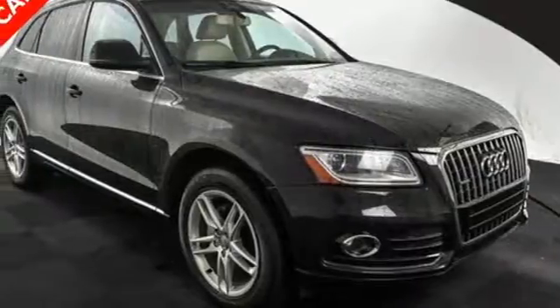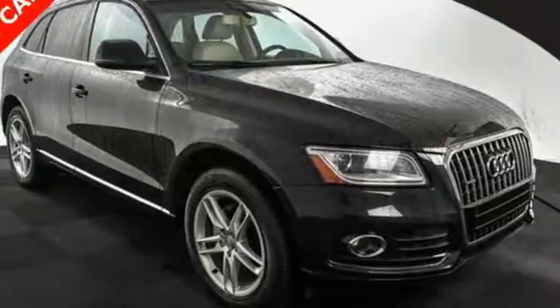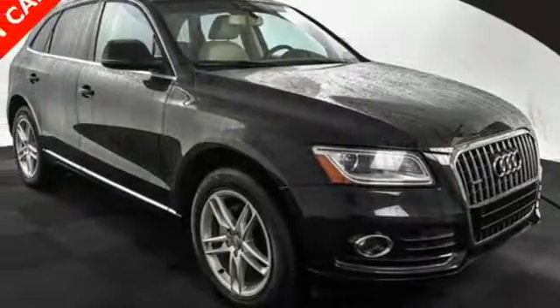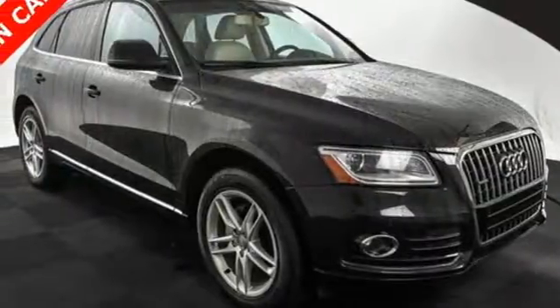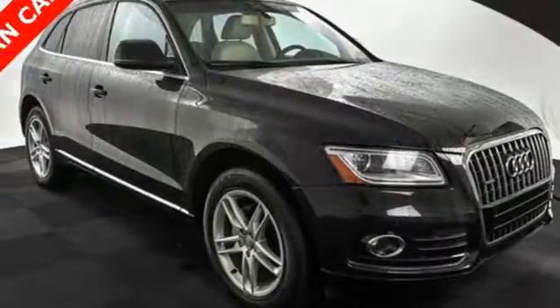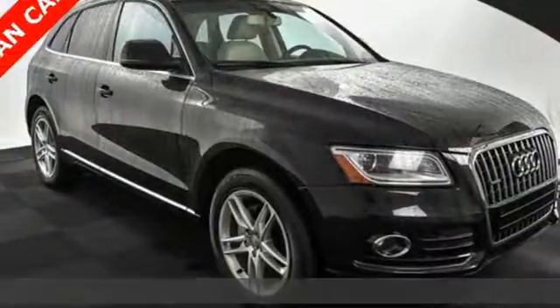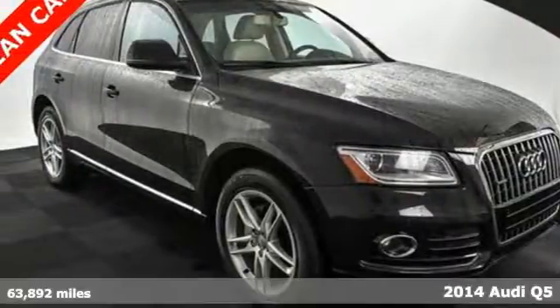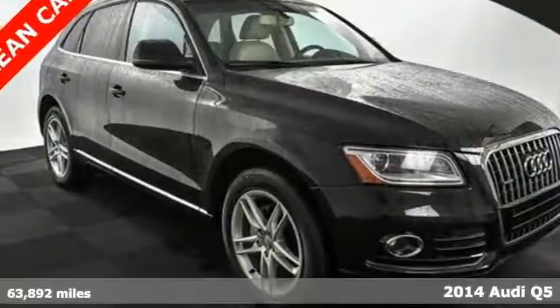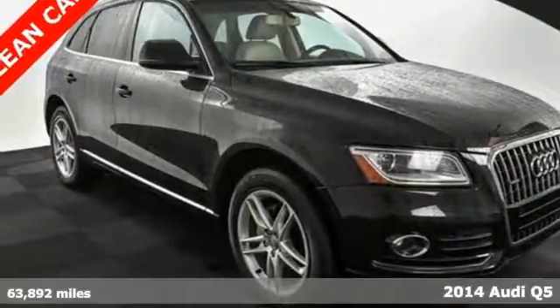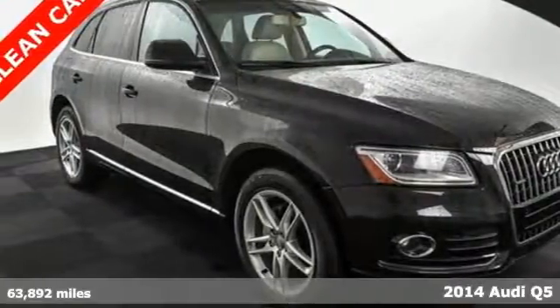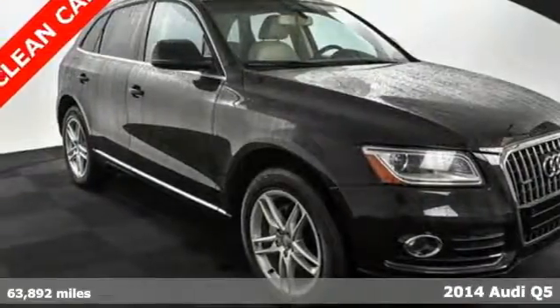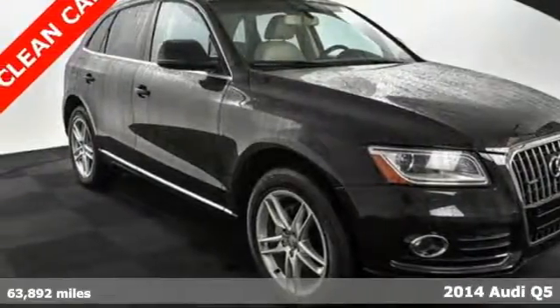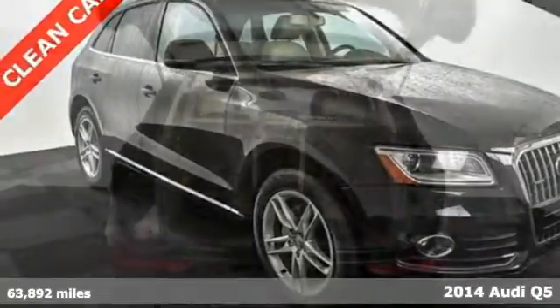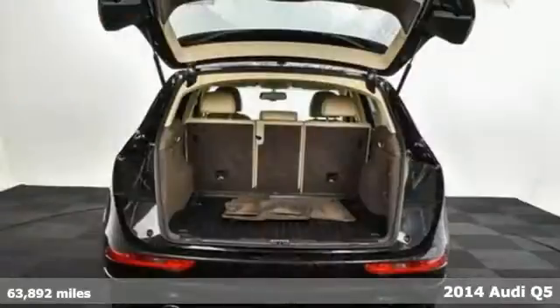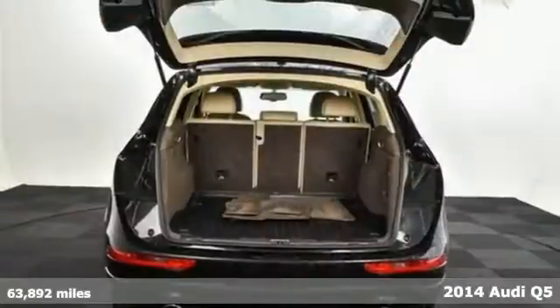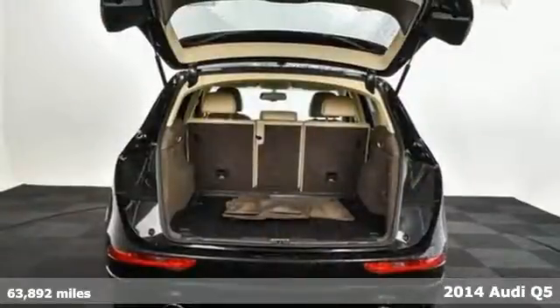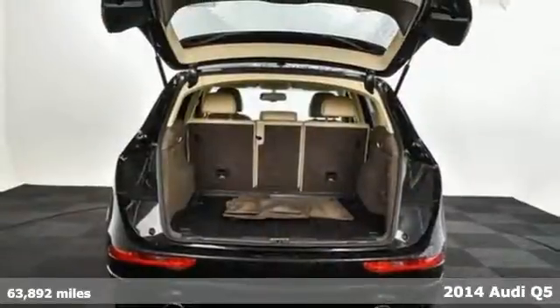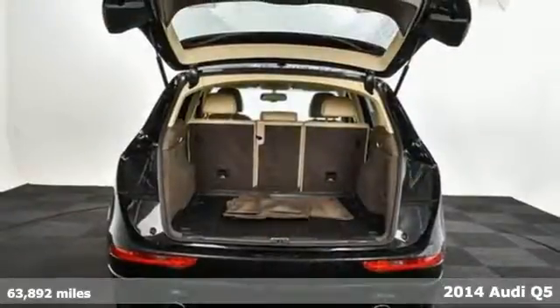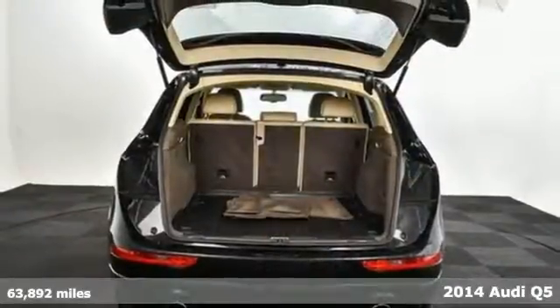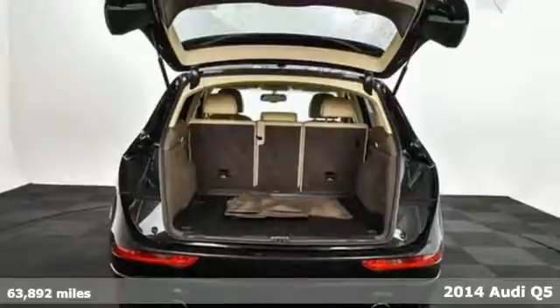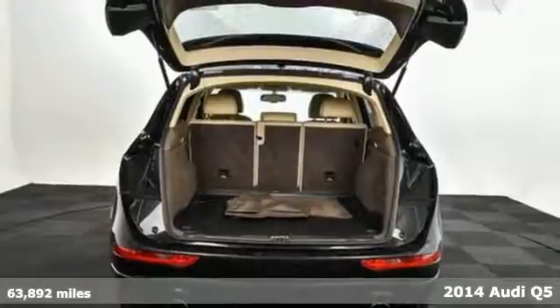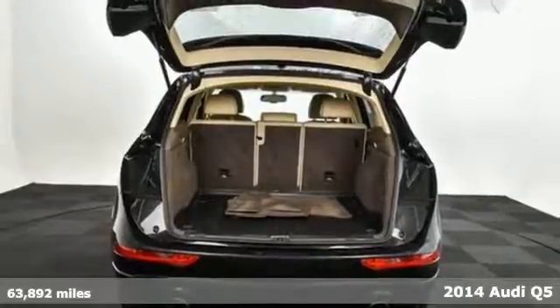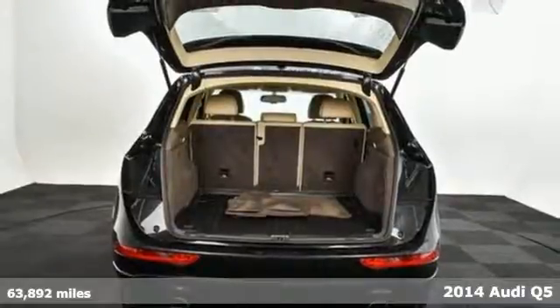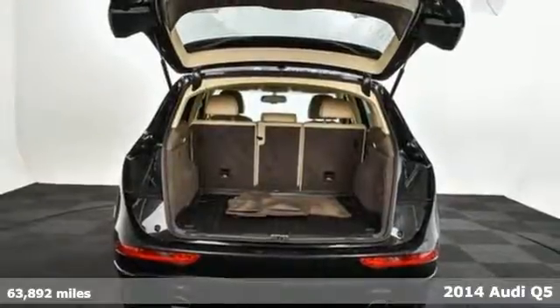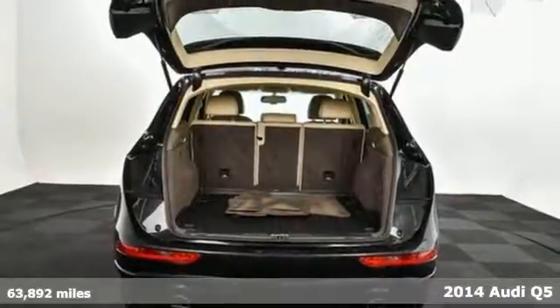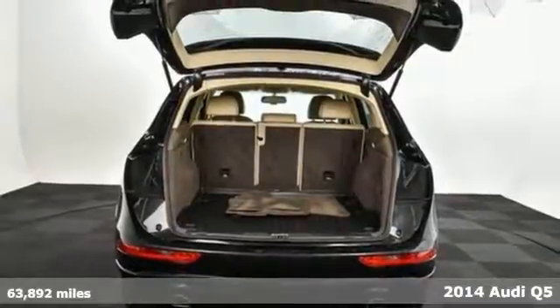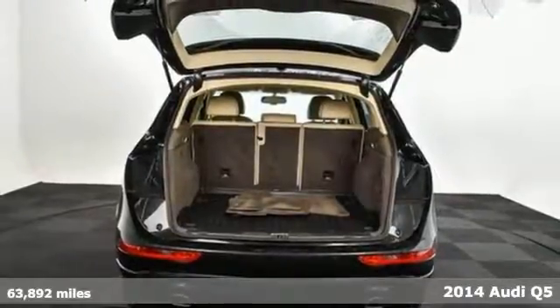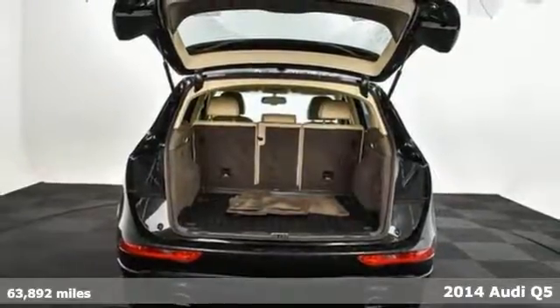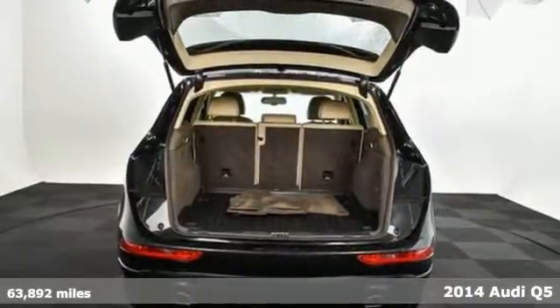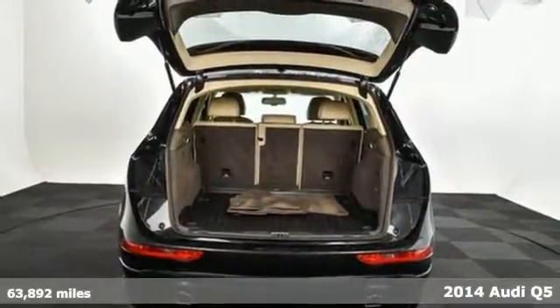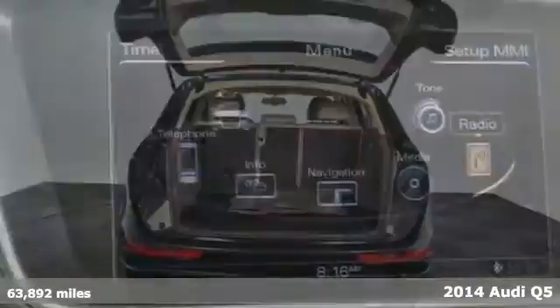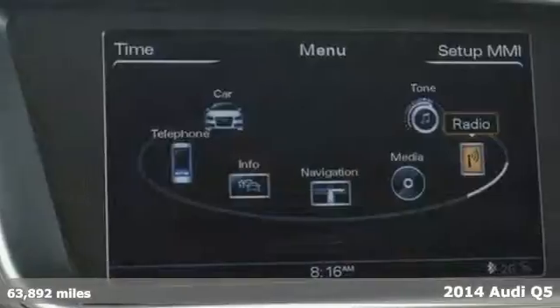It's a 2014 Audi Q5. This crossover pairs sedan-like beauty with the utility of an SUV.